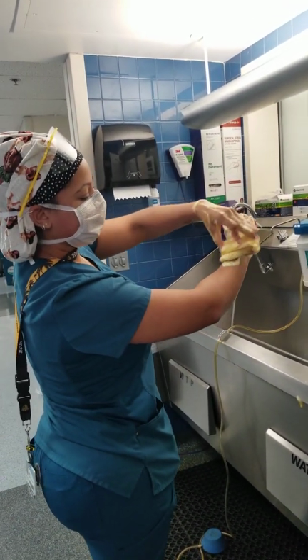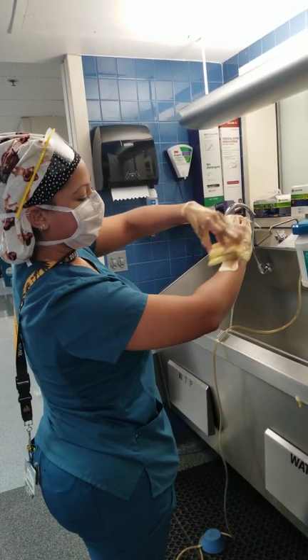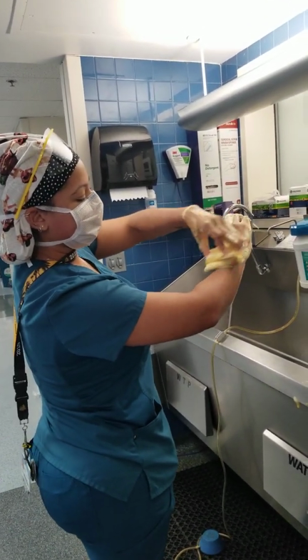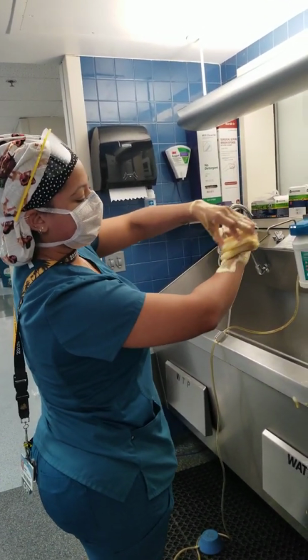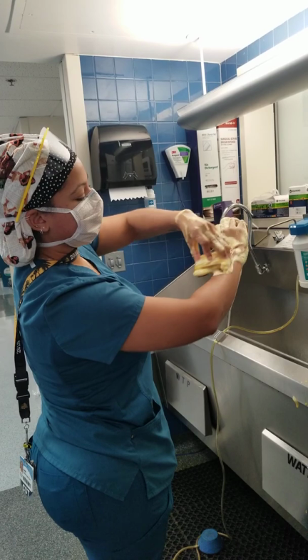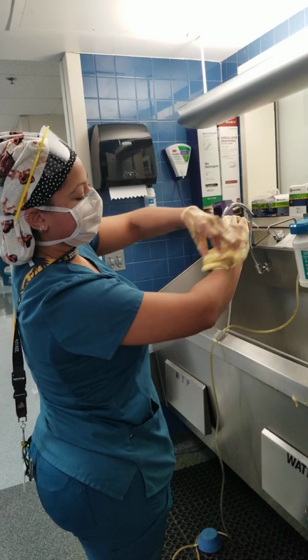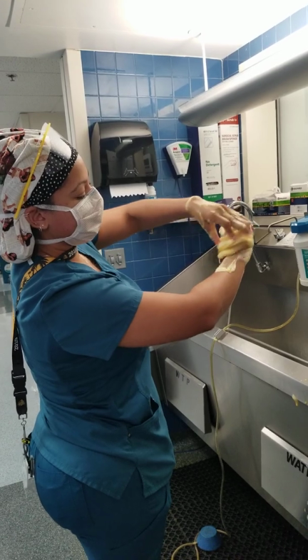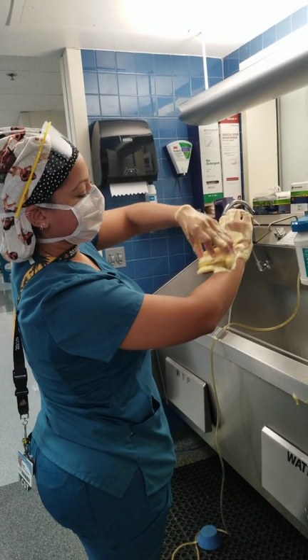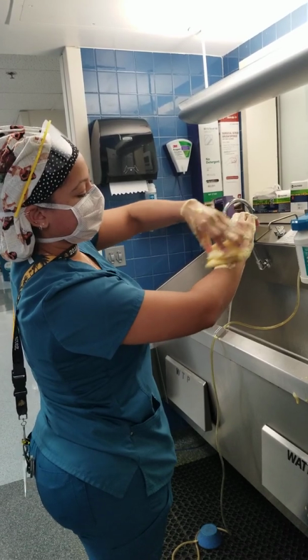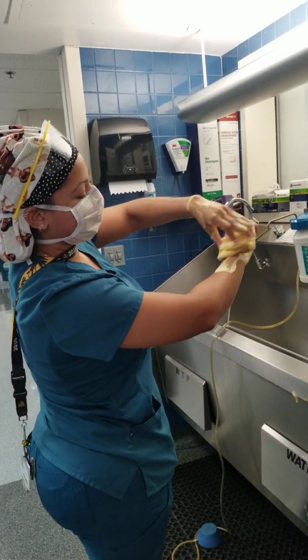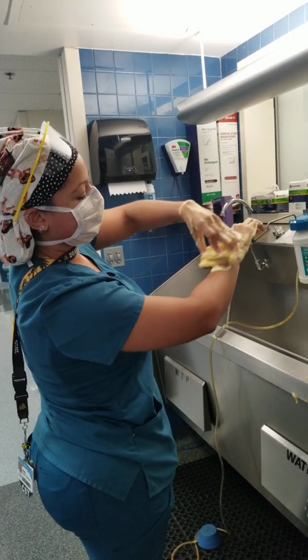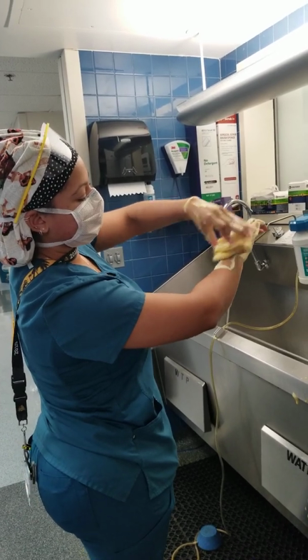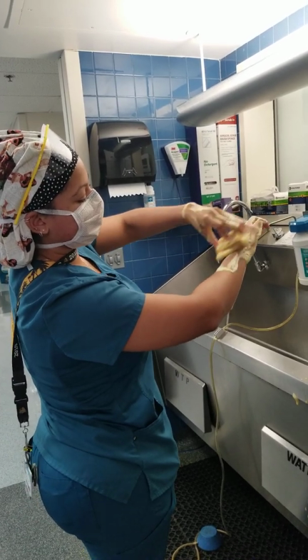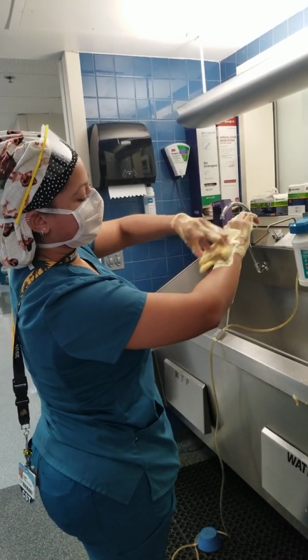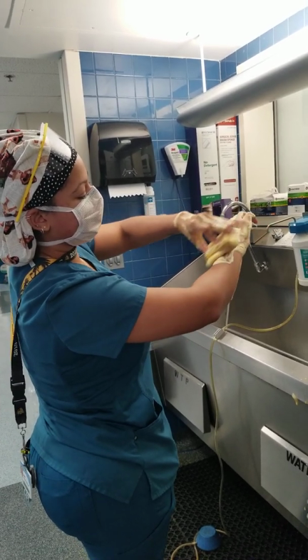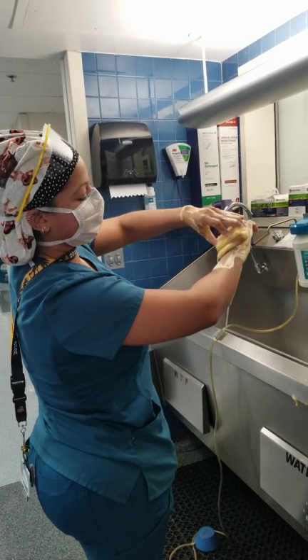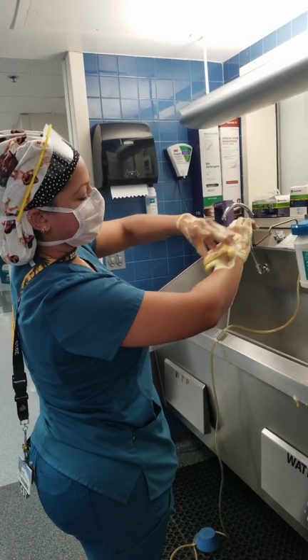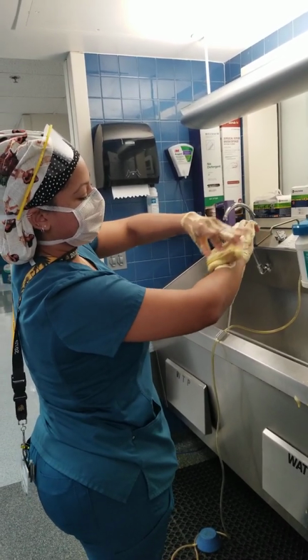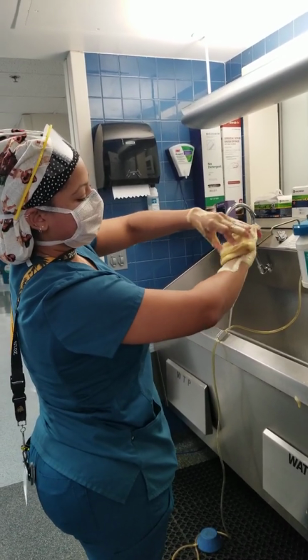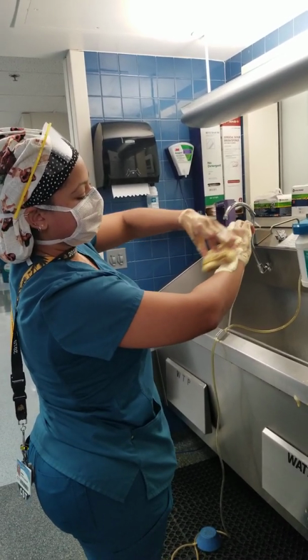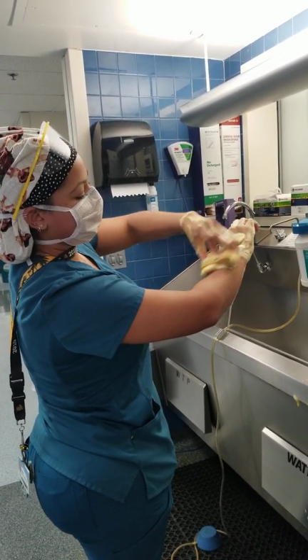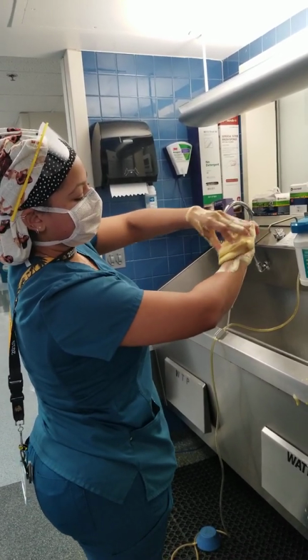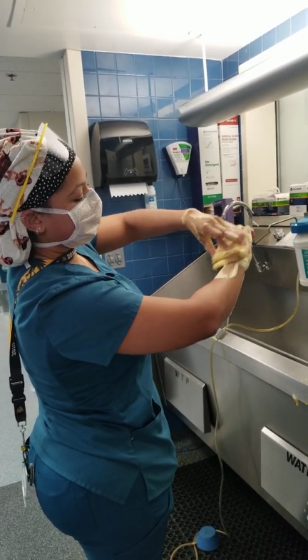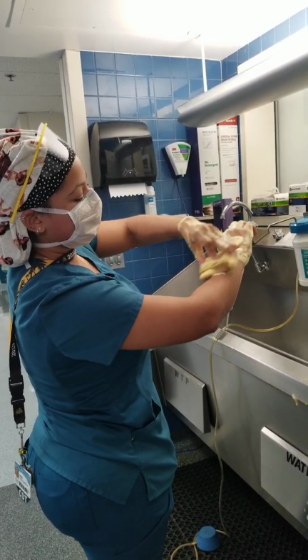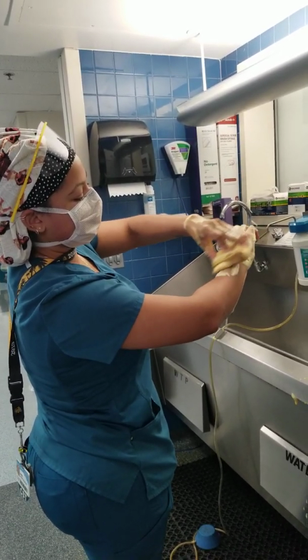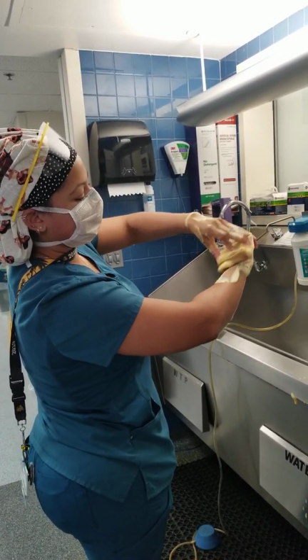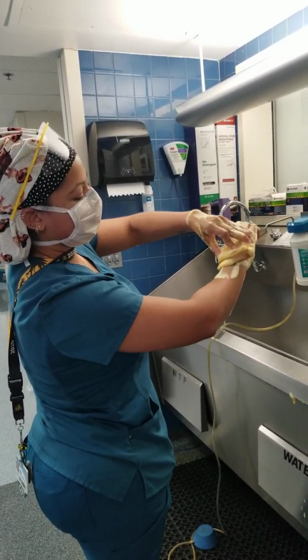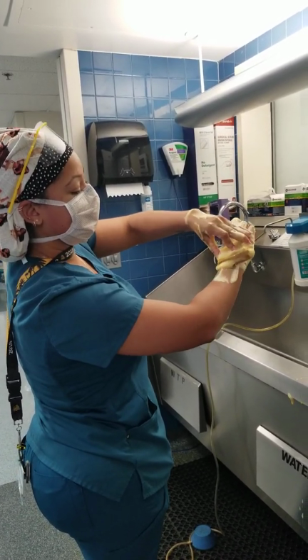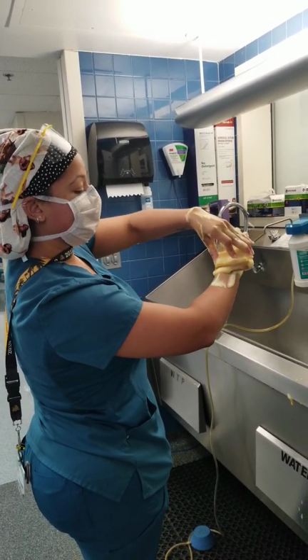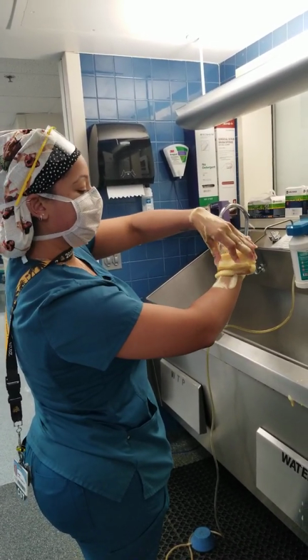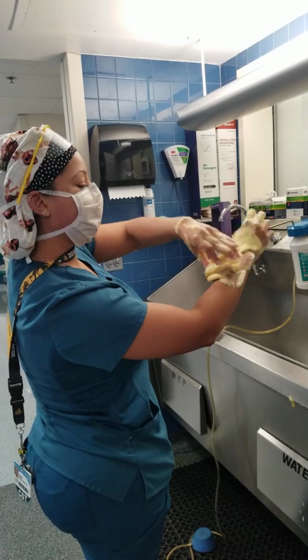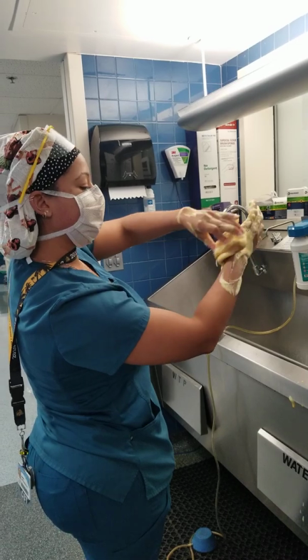Scrubbing the first forearm — counting 20 strokes for plane 1: 1, 2, 3, 4, 5, 6, 7, 8, 9, 10, 11, 12... 15, 16, 17, 18, 19, 20. That was plane 1.